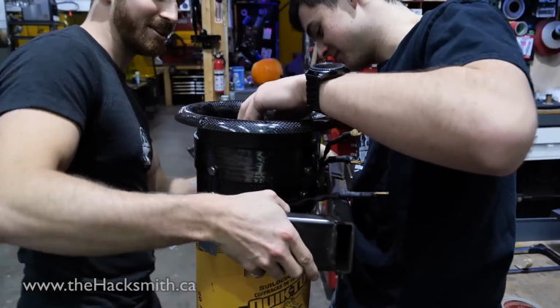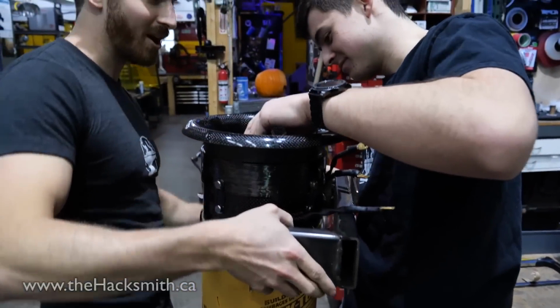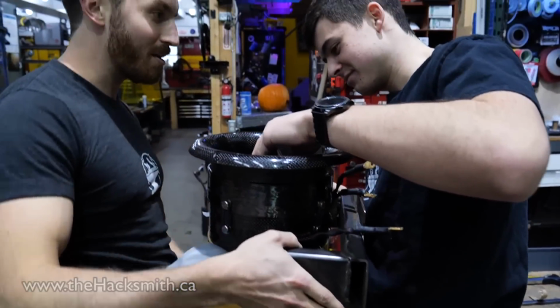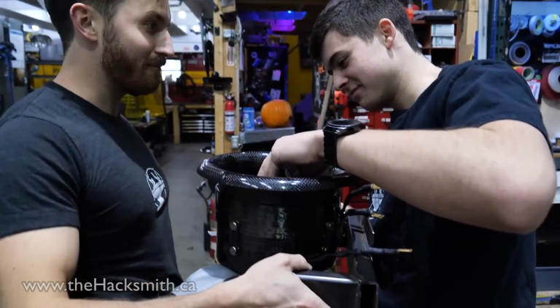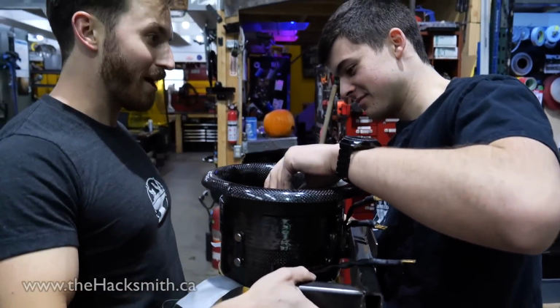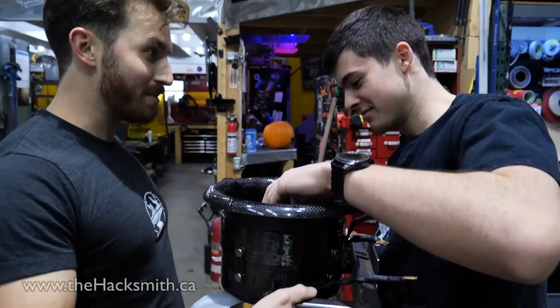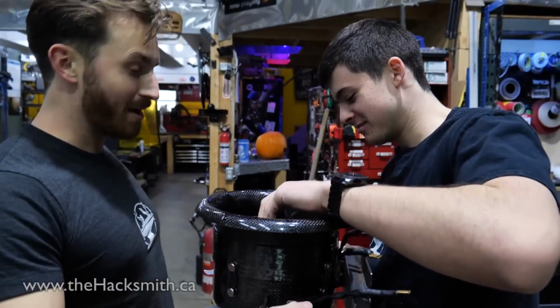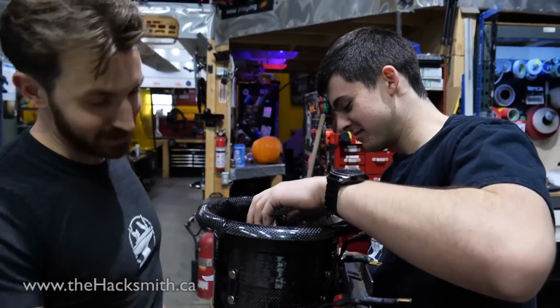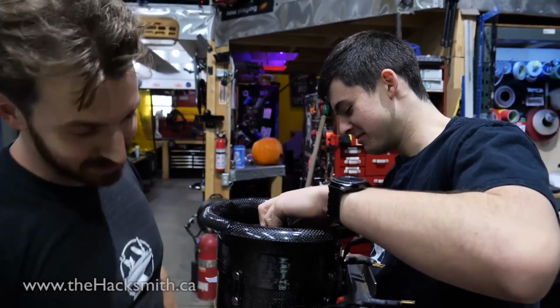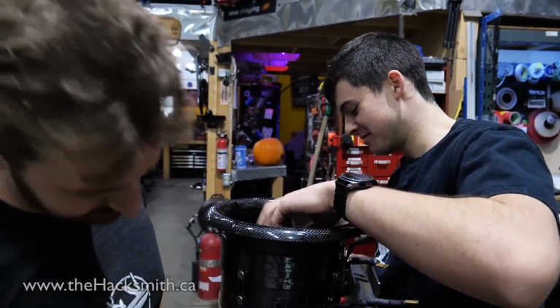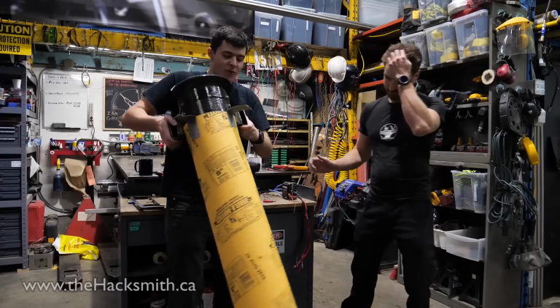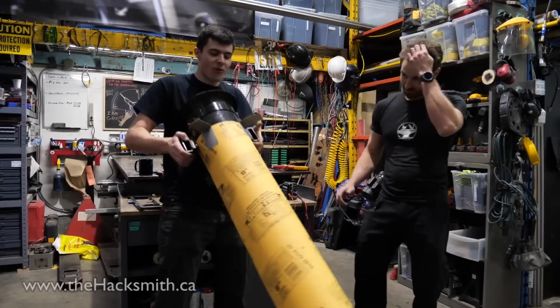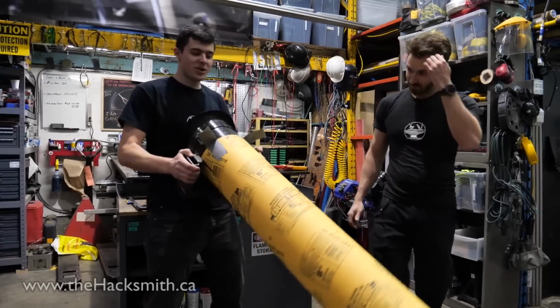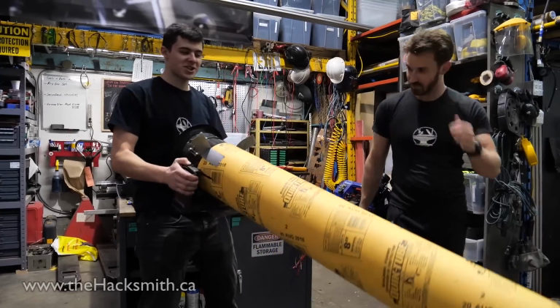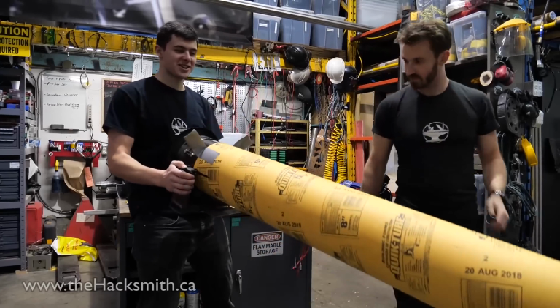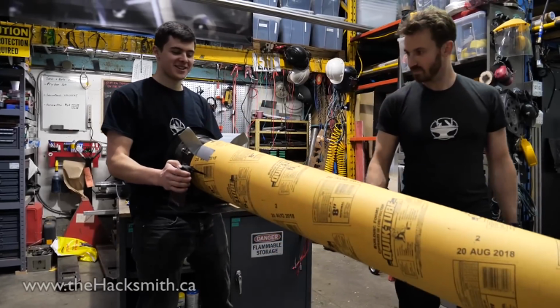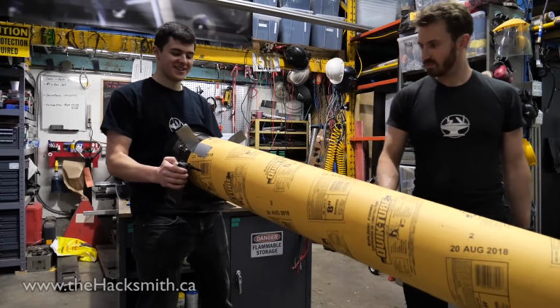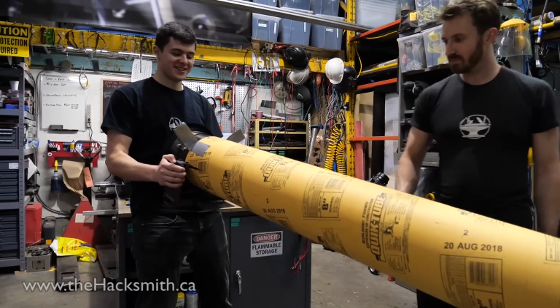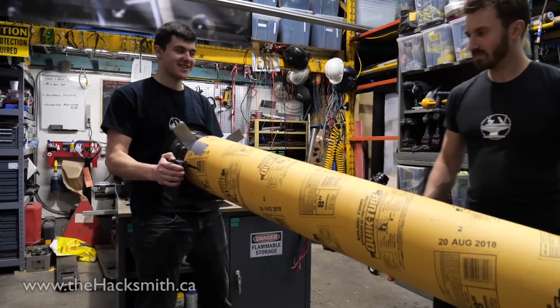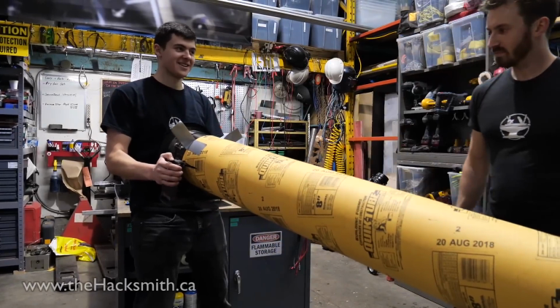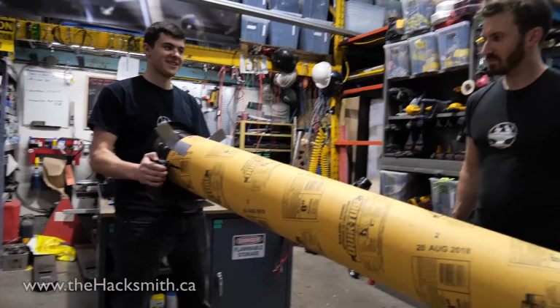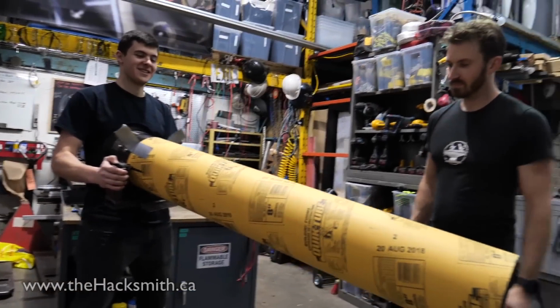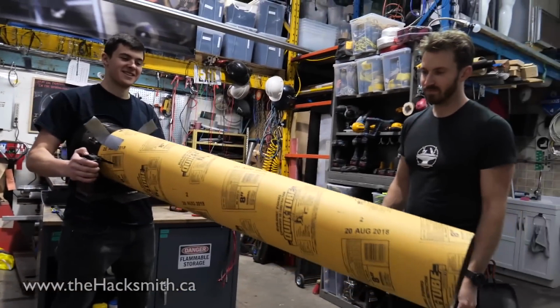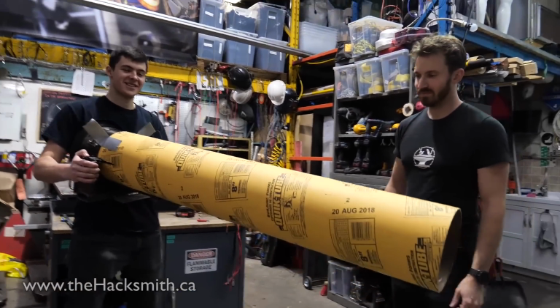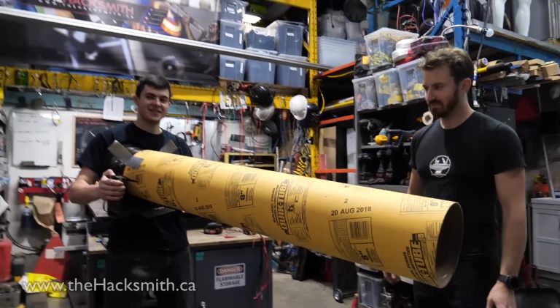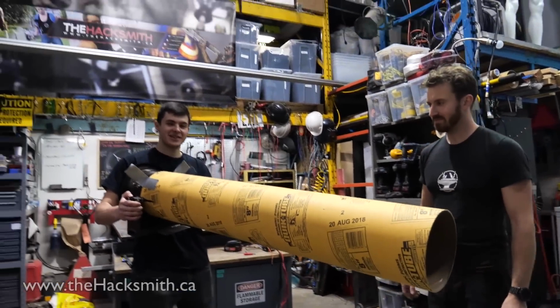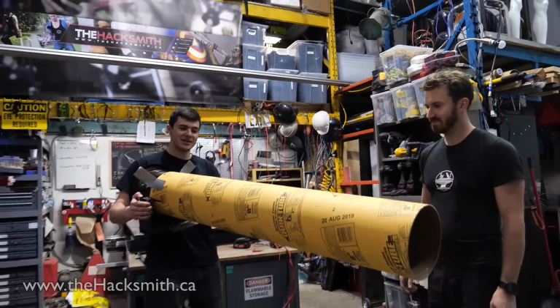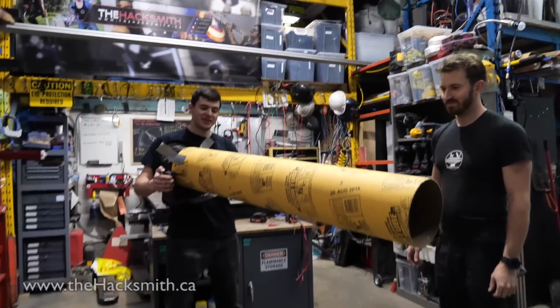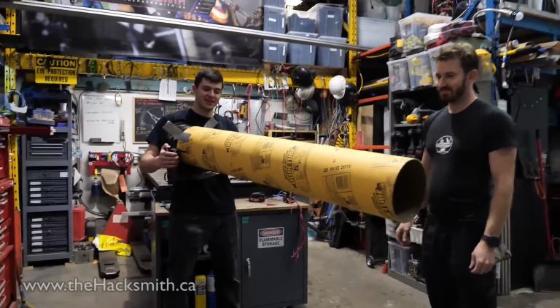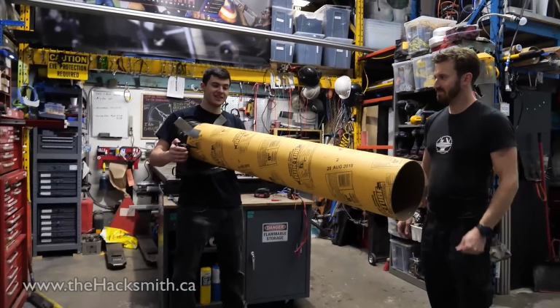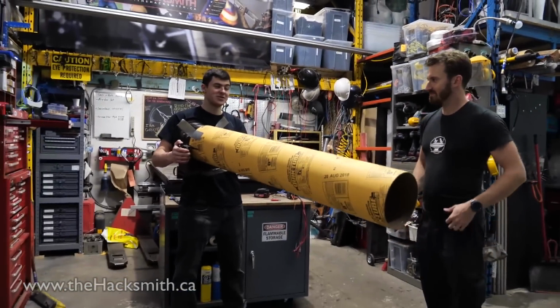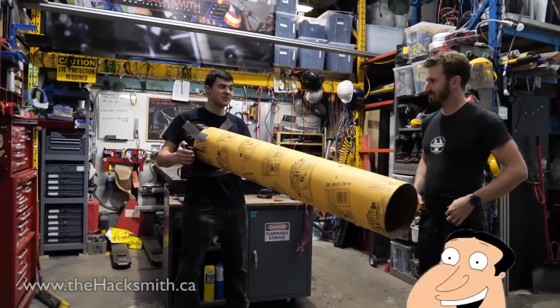It's carbon fiber, Bogdan. Whoosh! Look at my 8-inch tube.